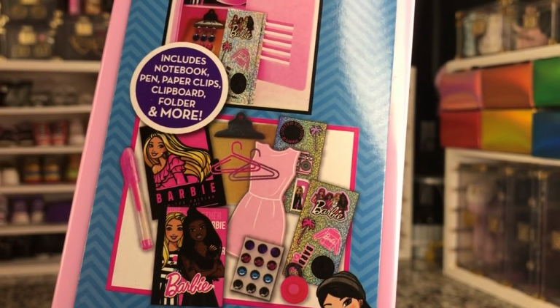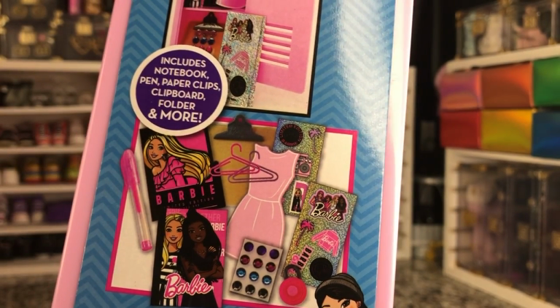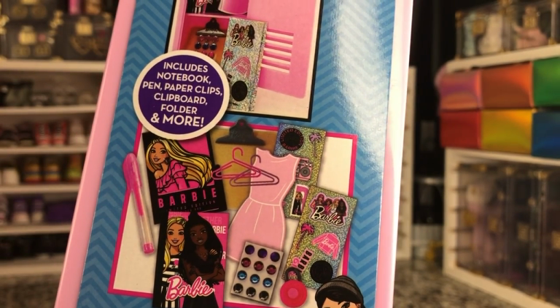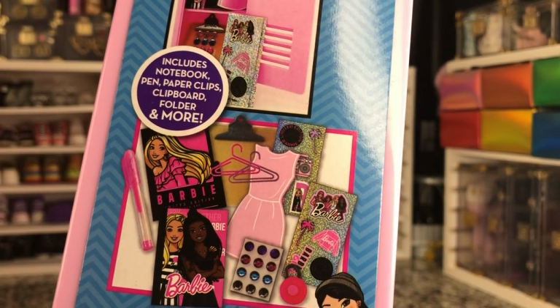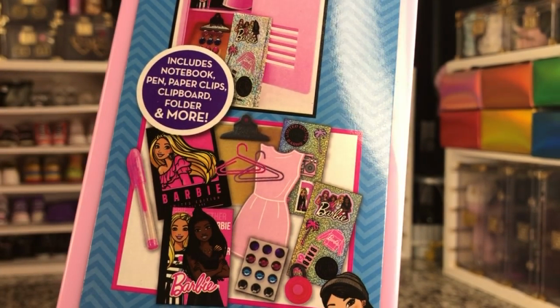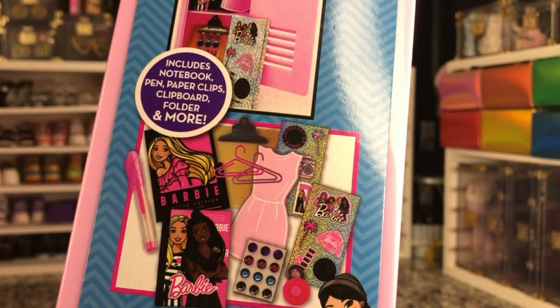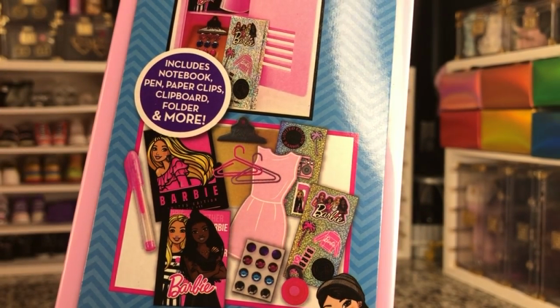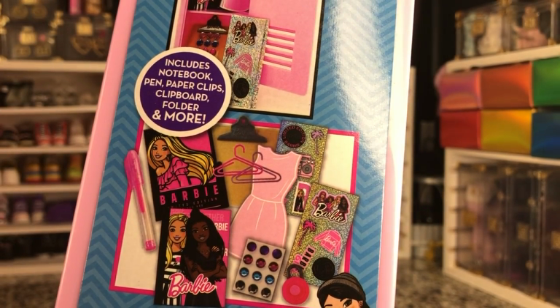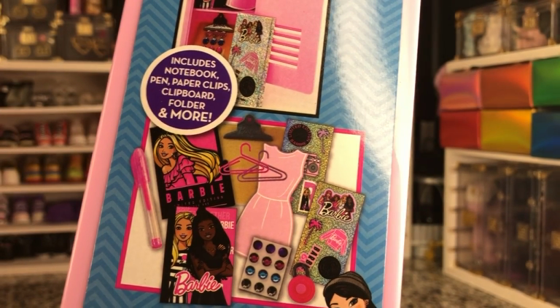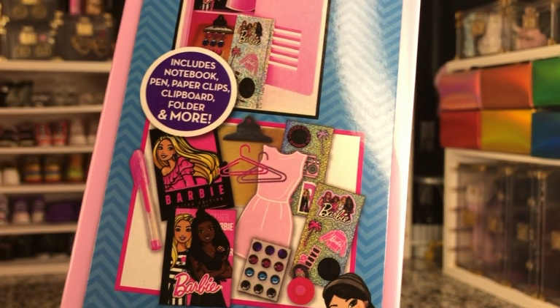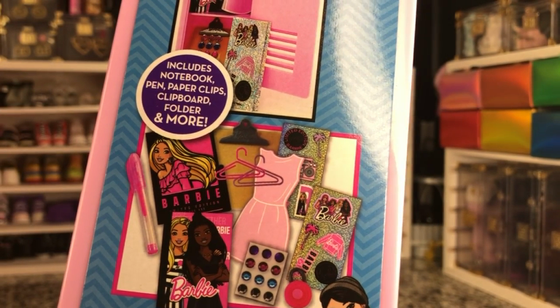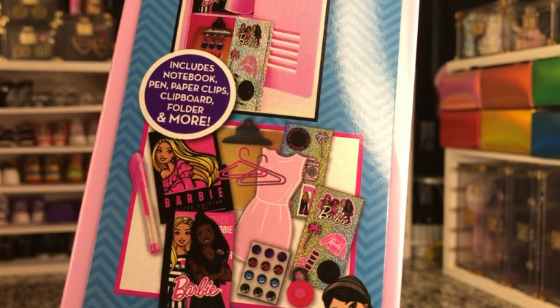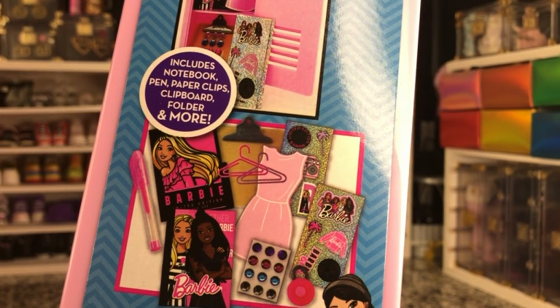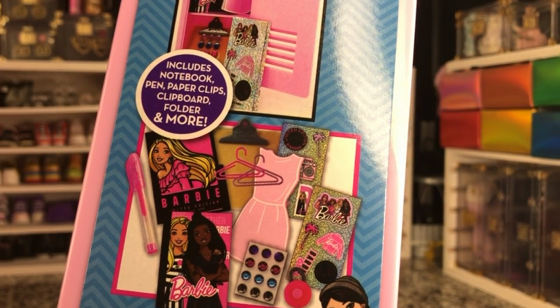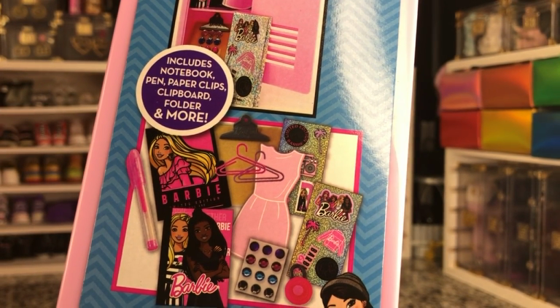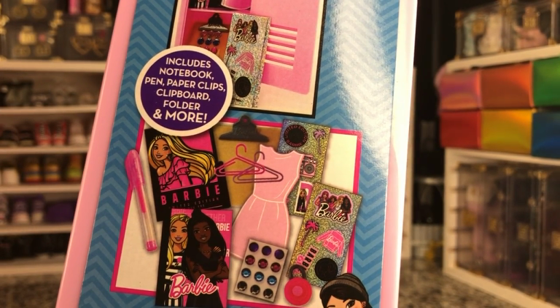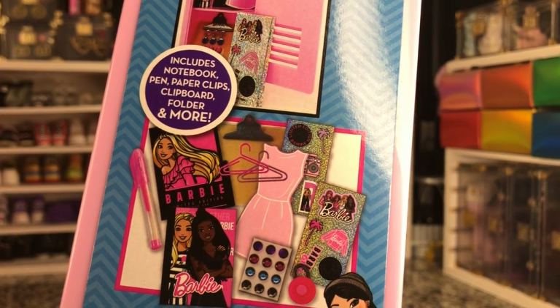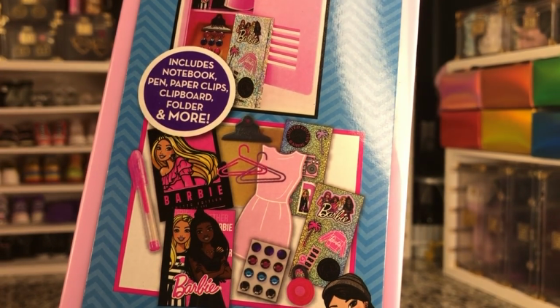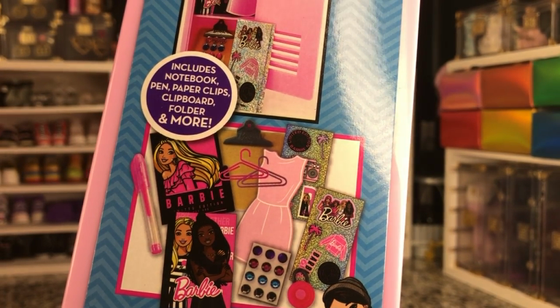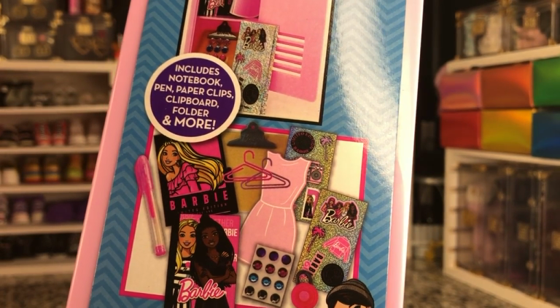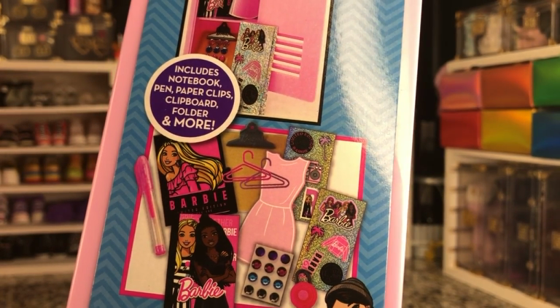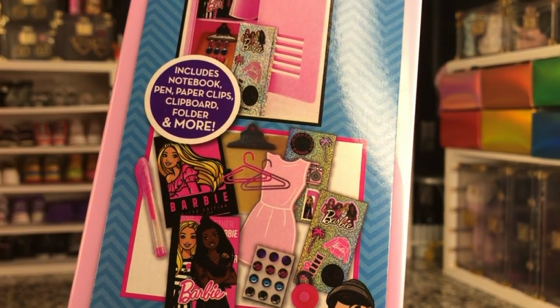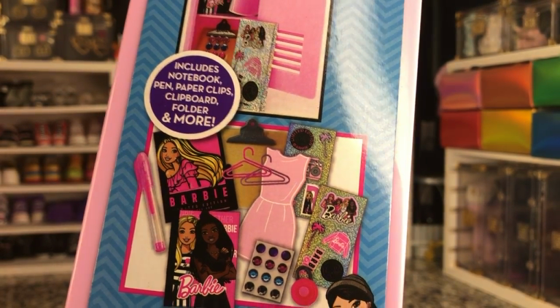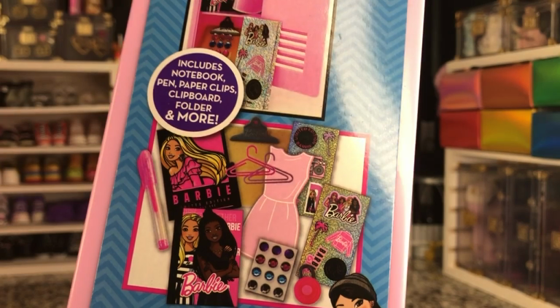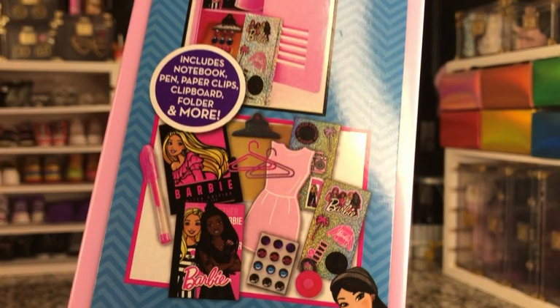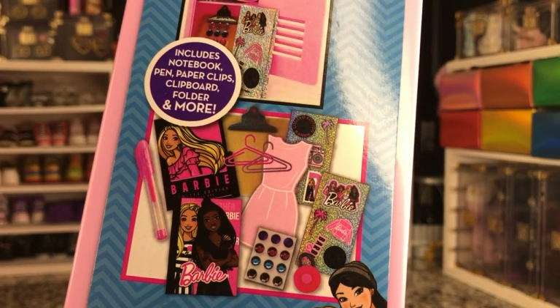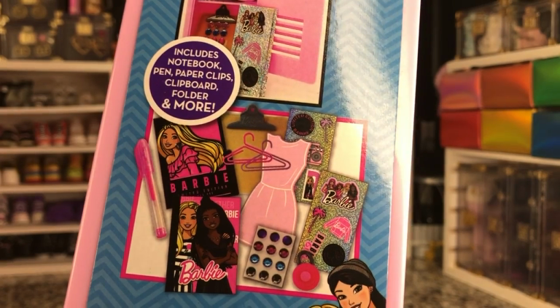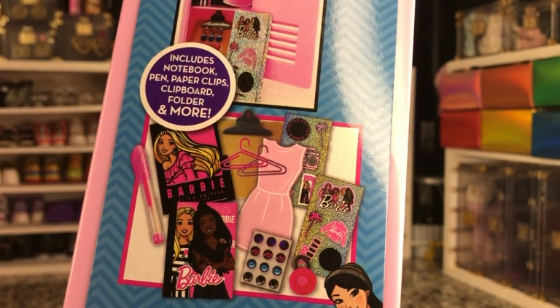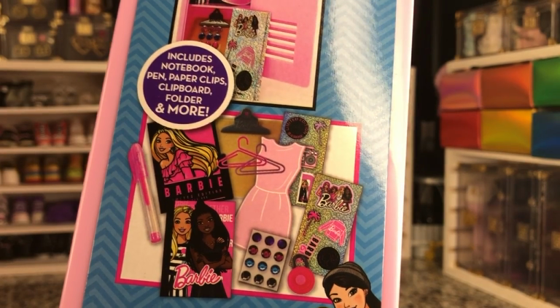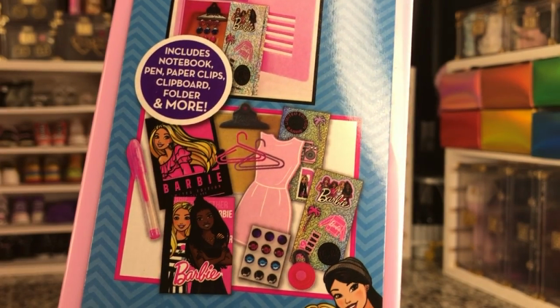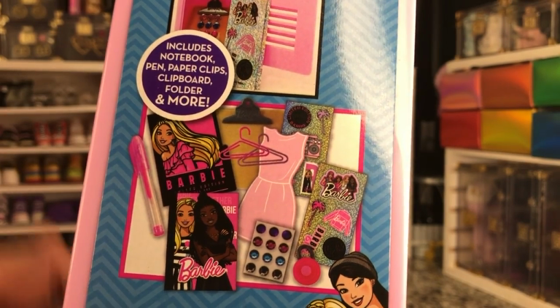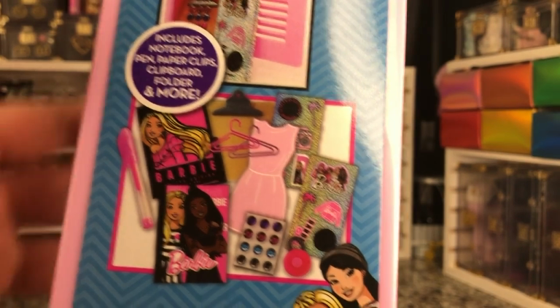There's a notebook, pen, paper clips, clipboard folder. It's very cute.